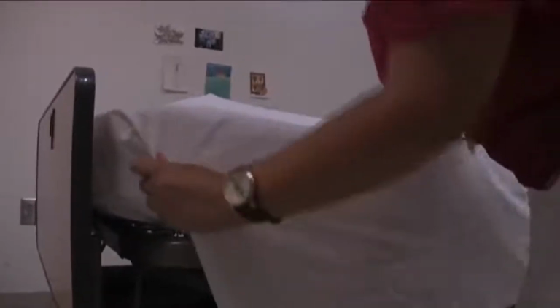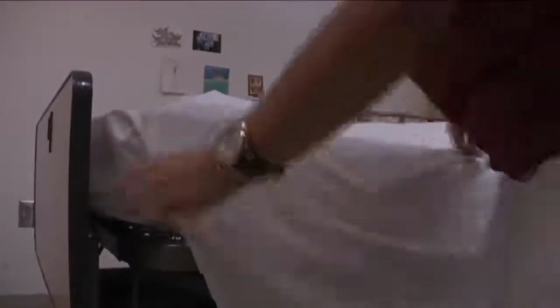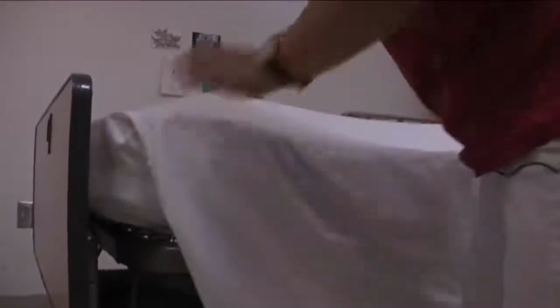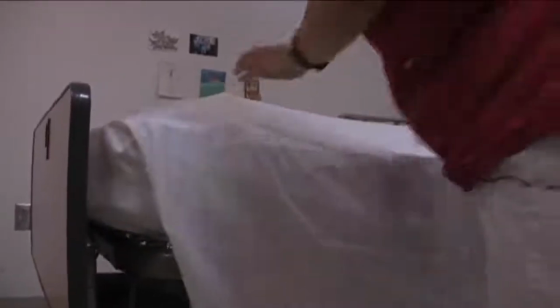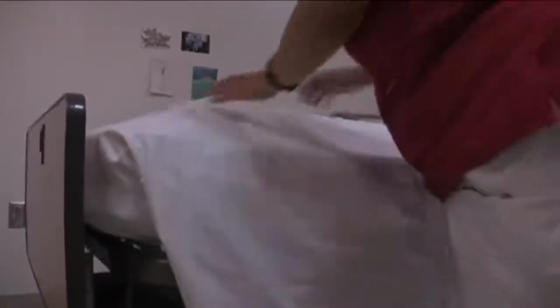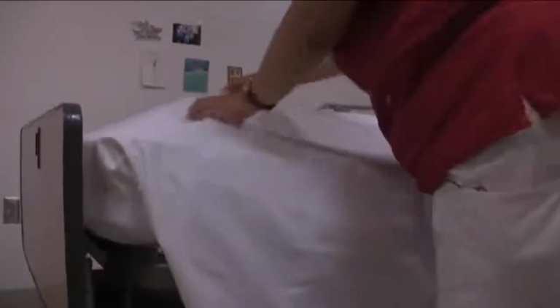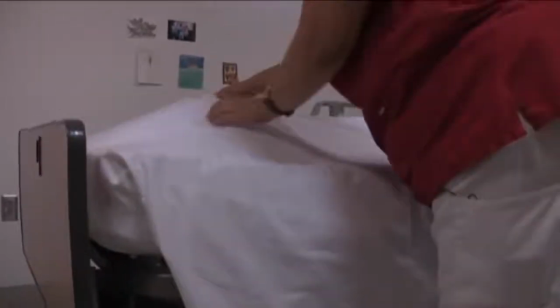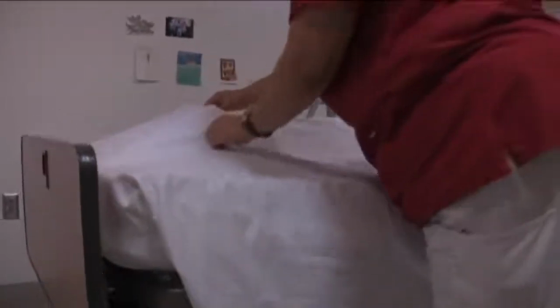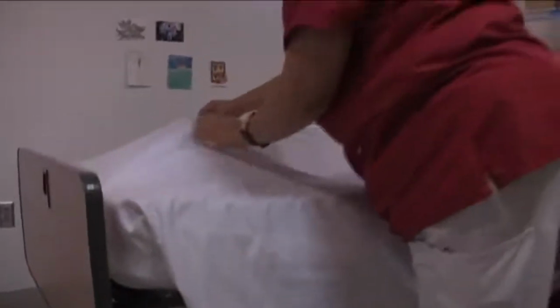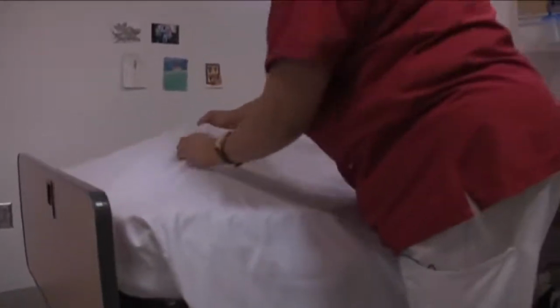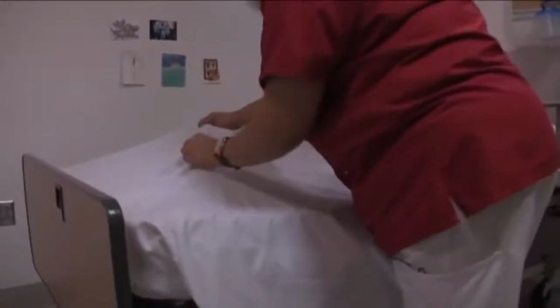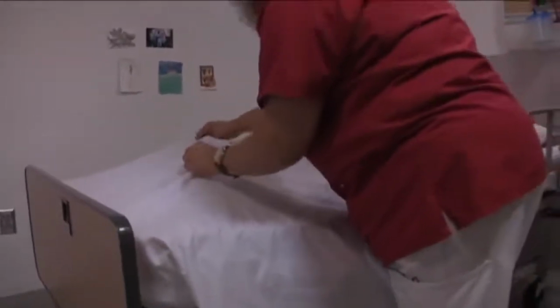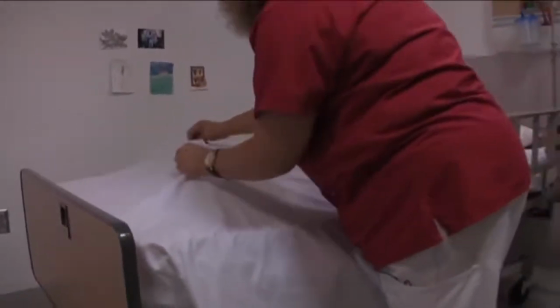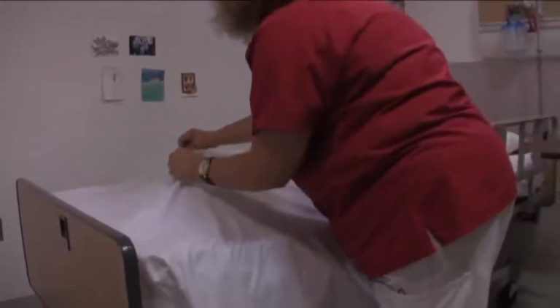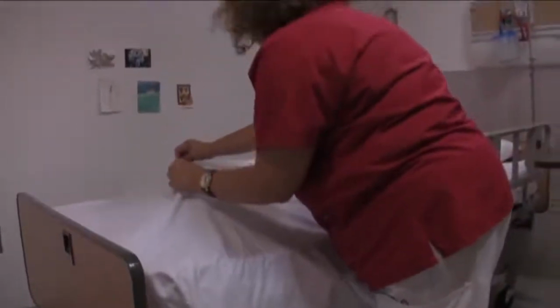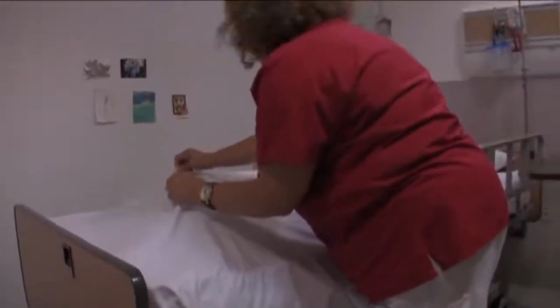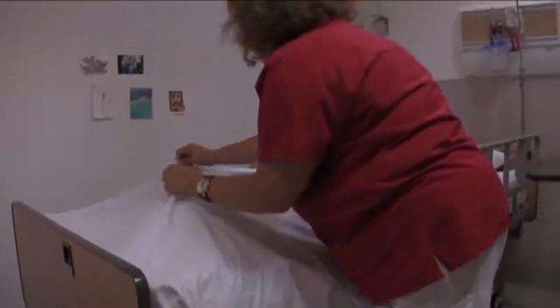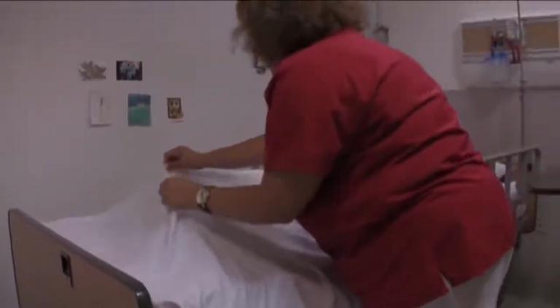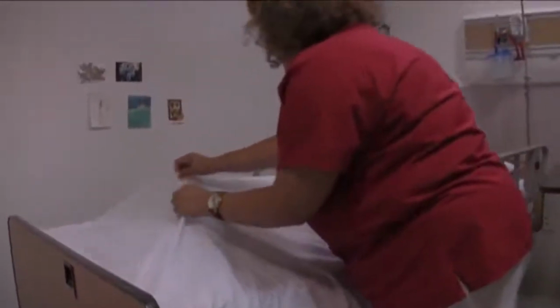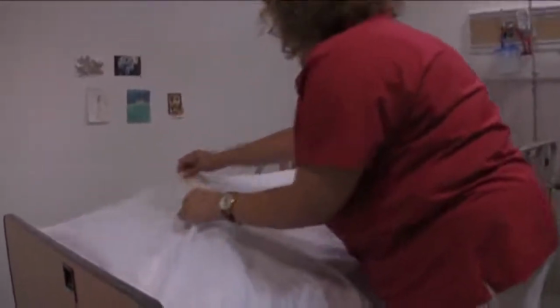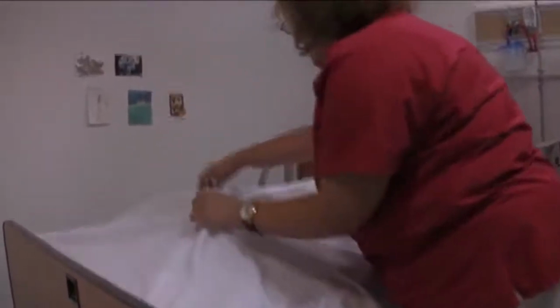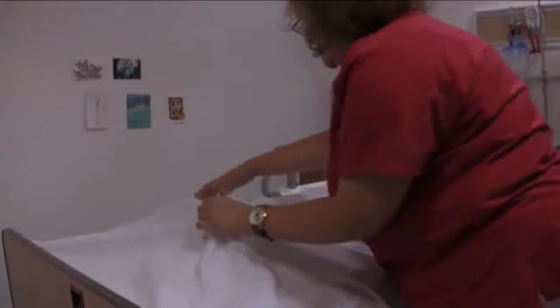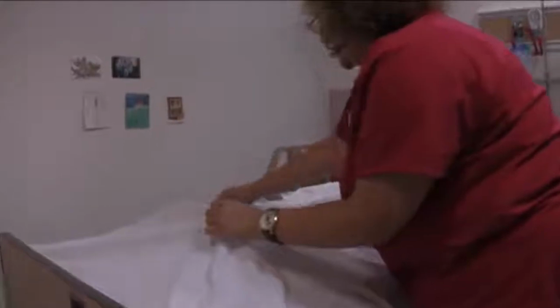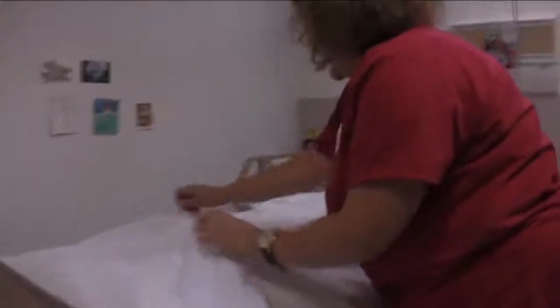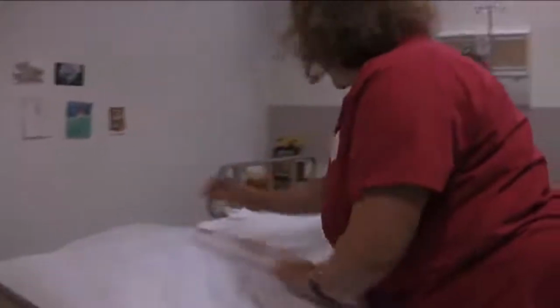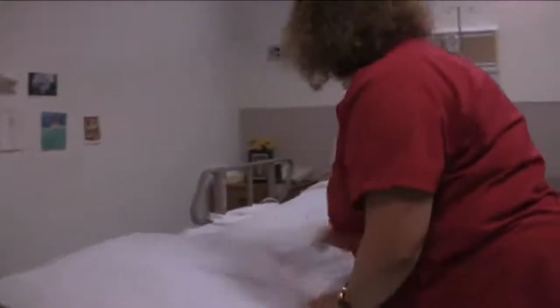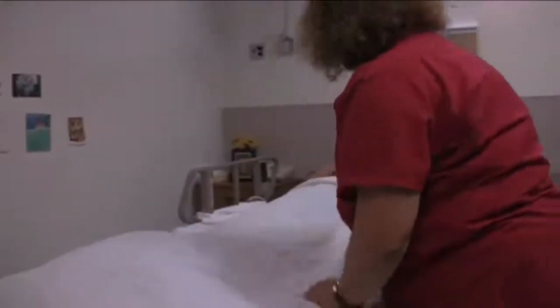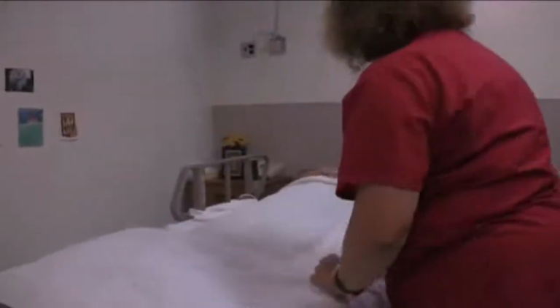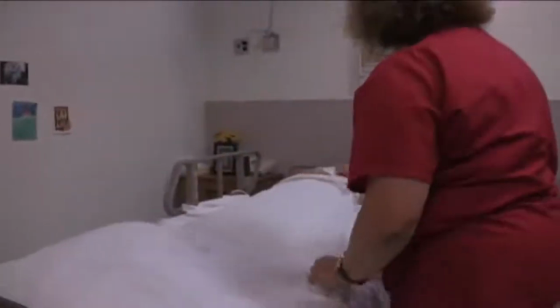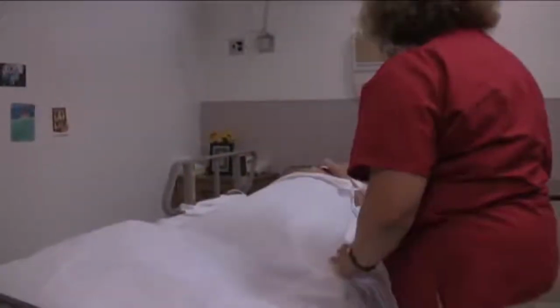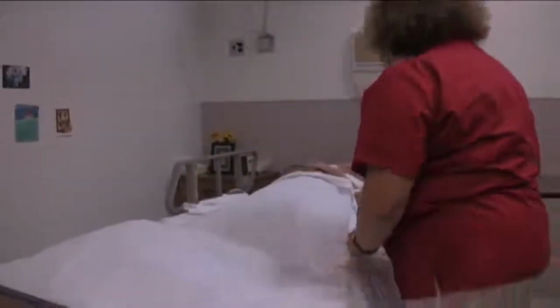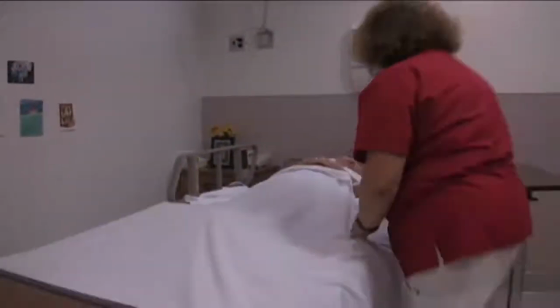I need to do my mitered corners. I'm also going to pull the sheets a little bit just to give you a little room so you can move your feet around.